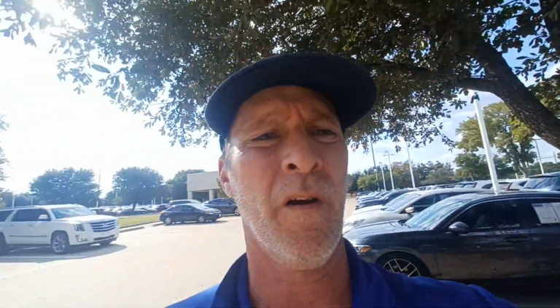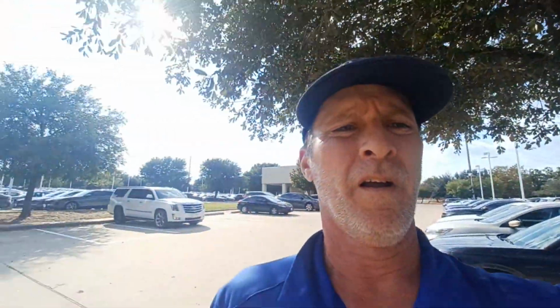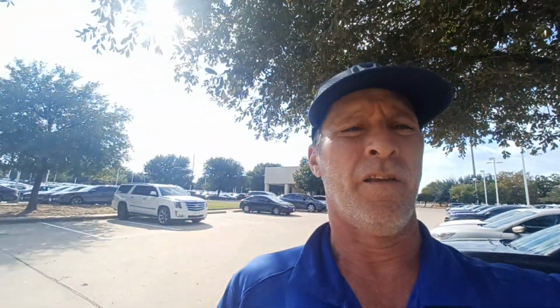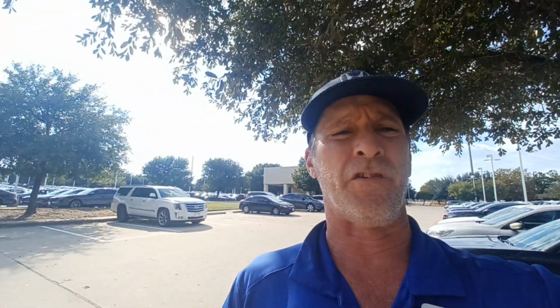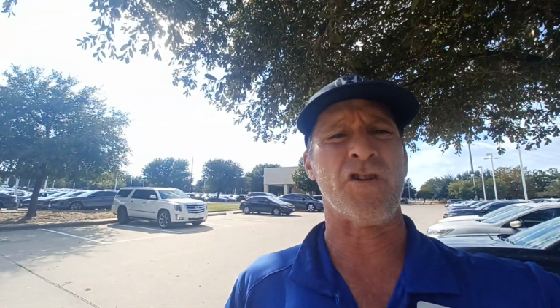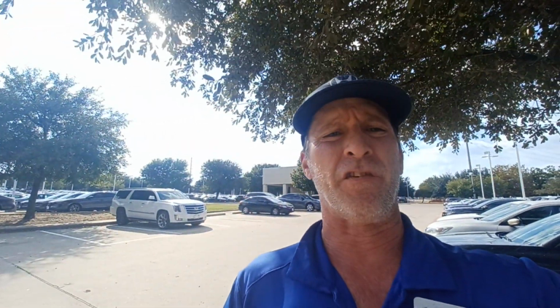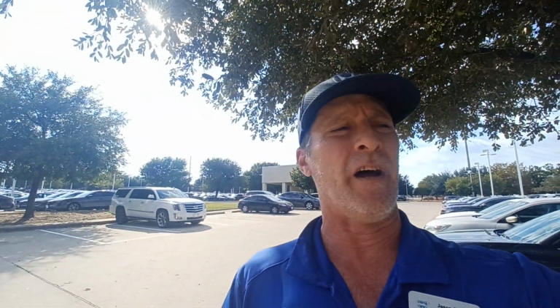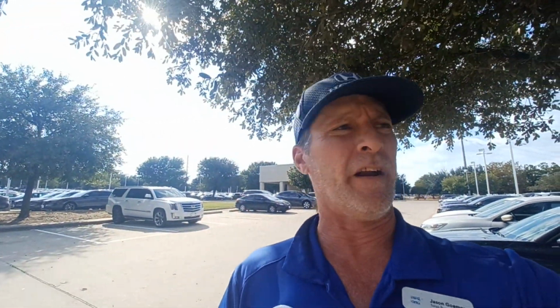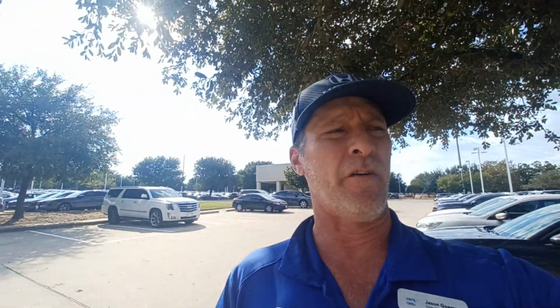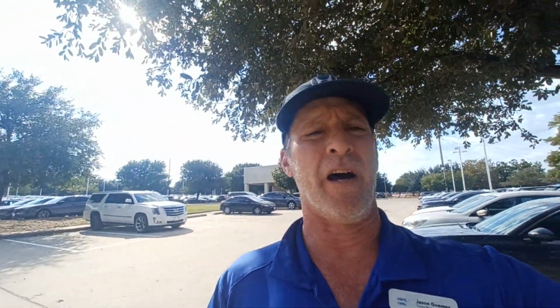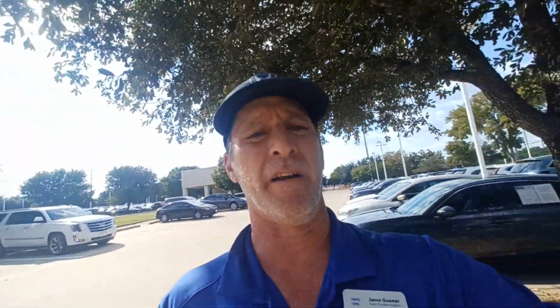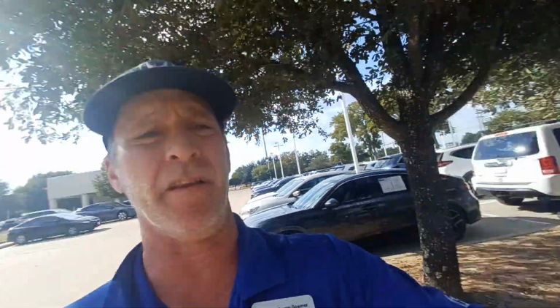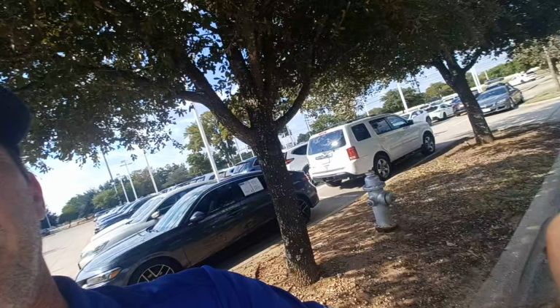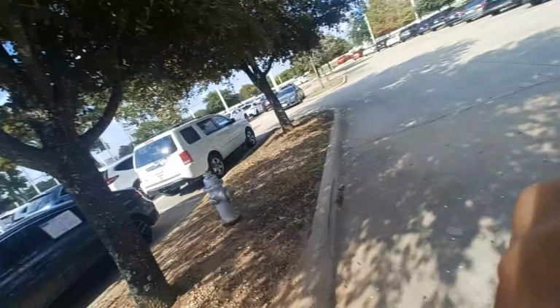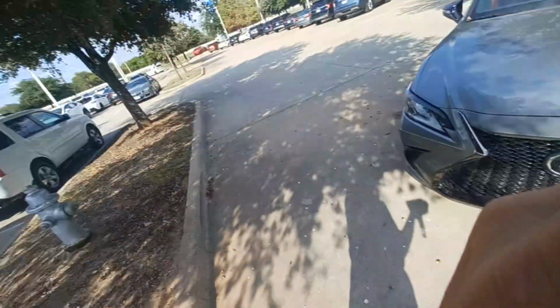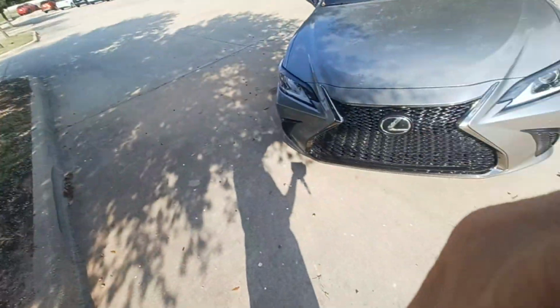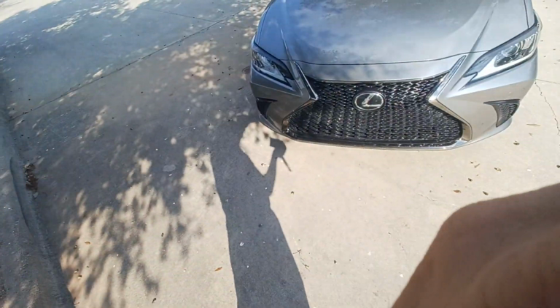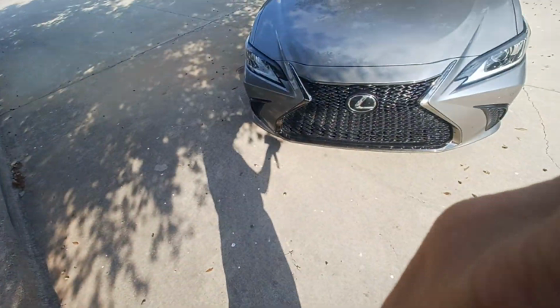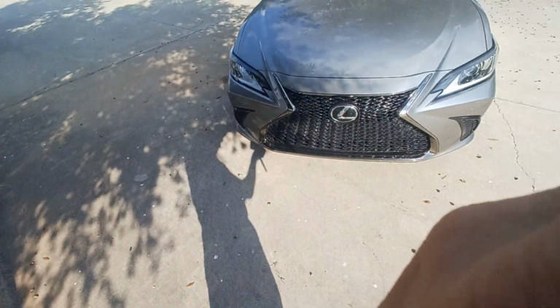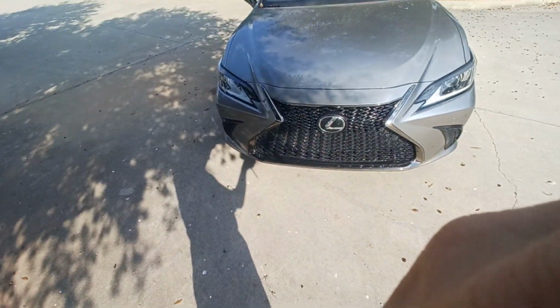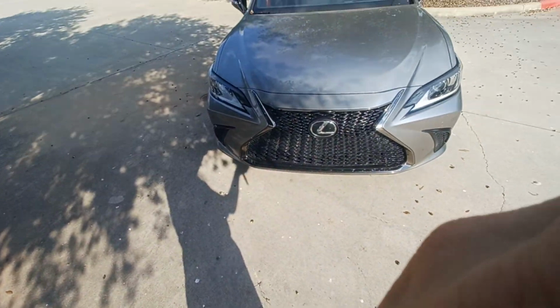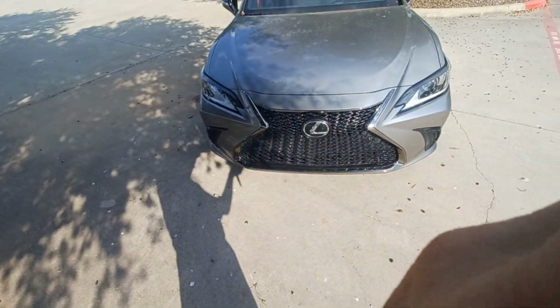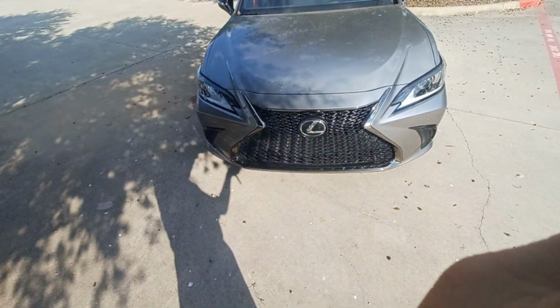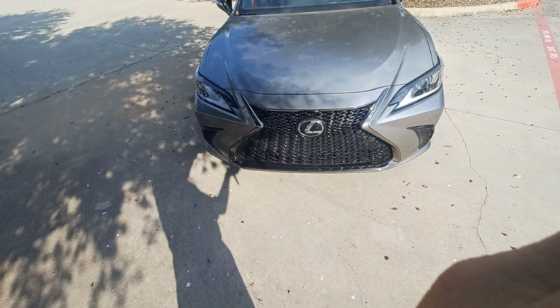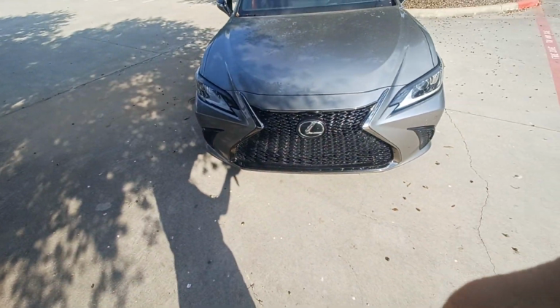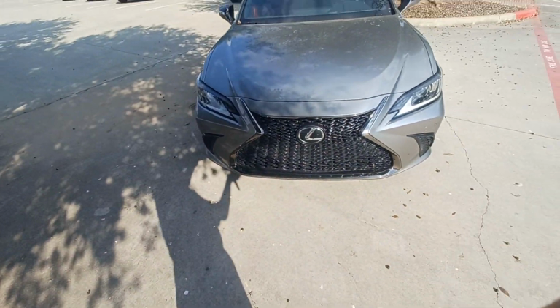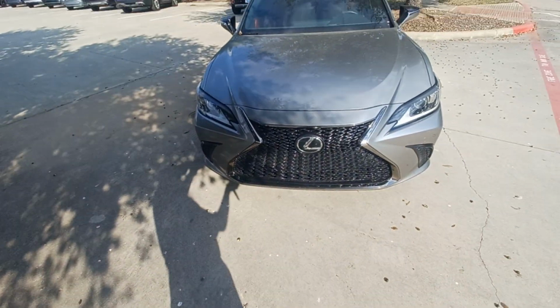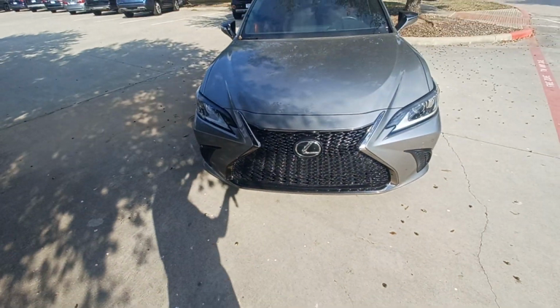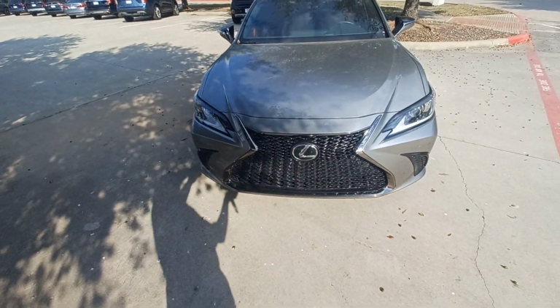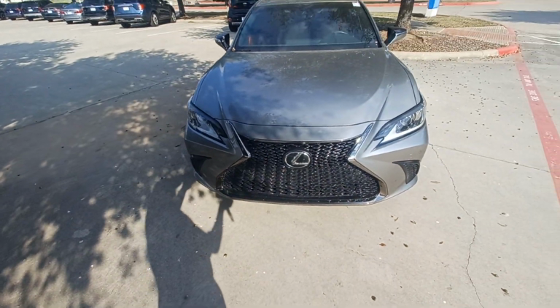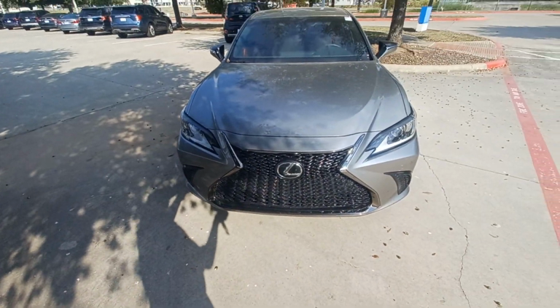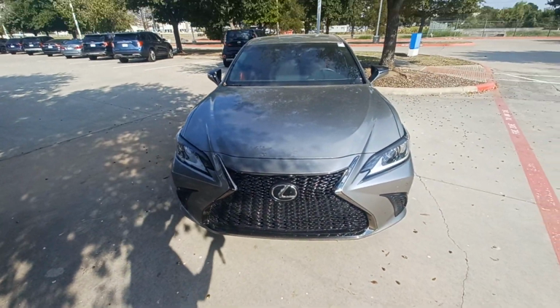This is Jason down at Howdy Honda, and this is my 2019 Lexus ES F Sport.